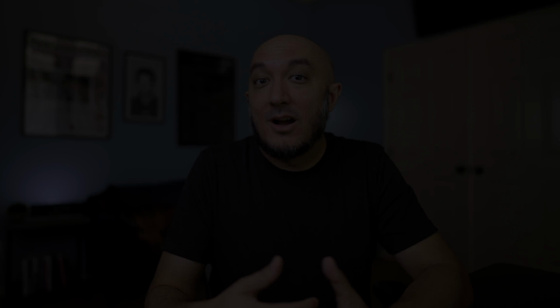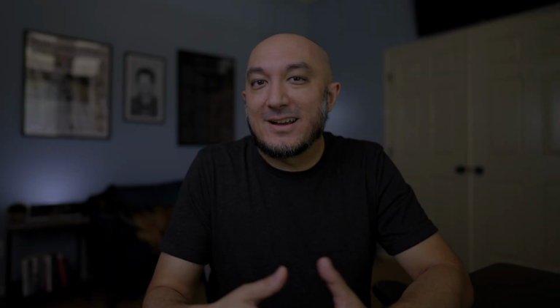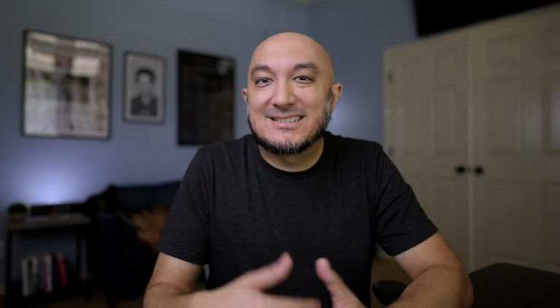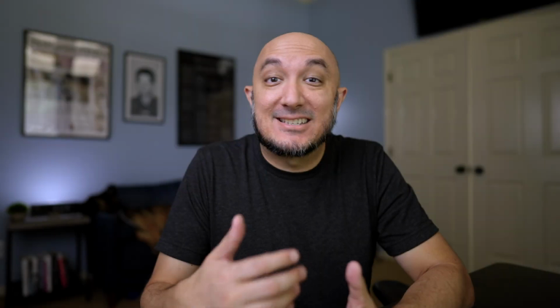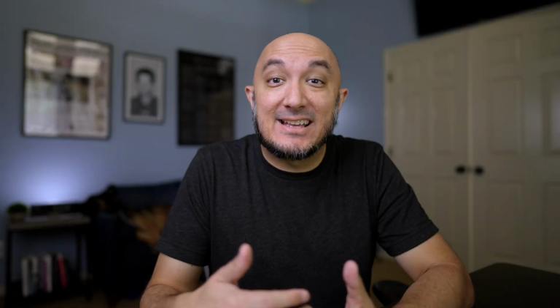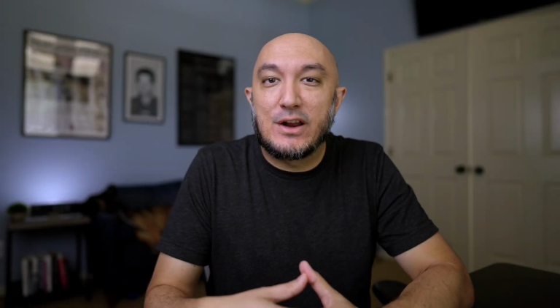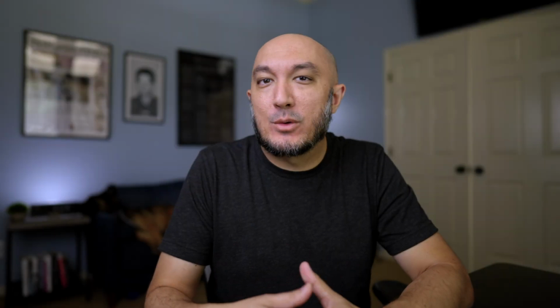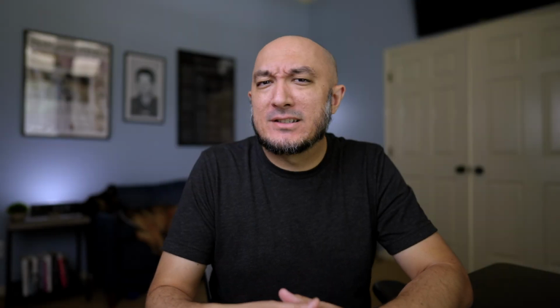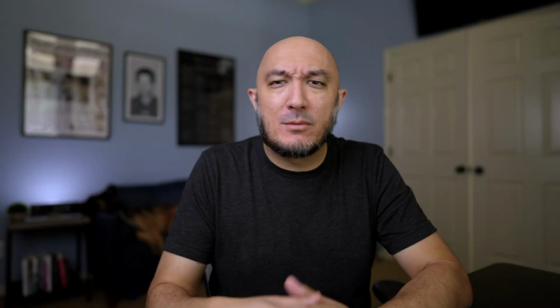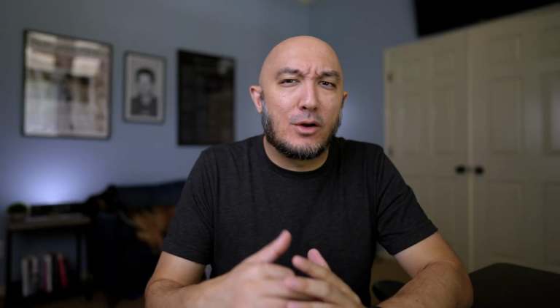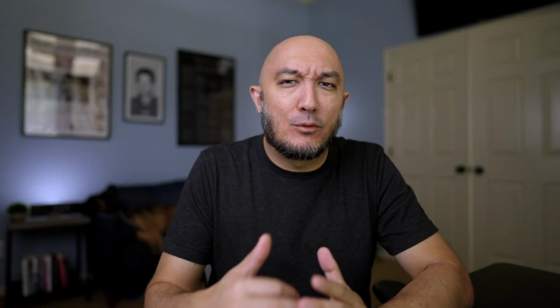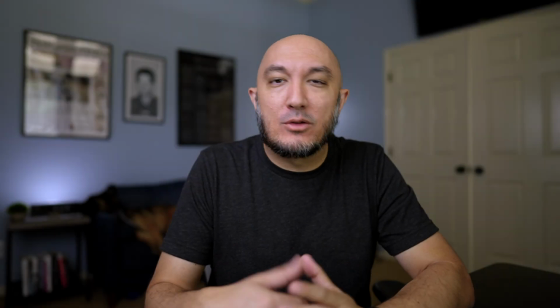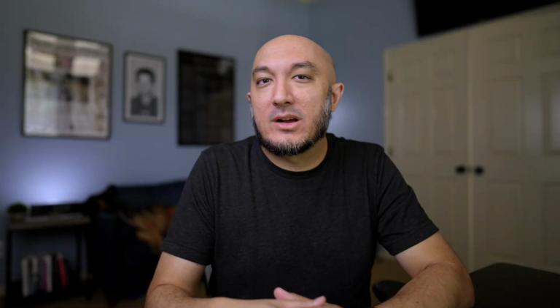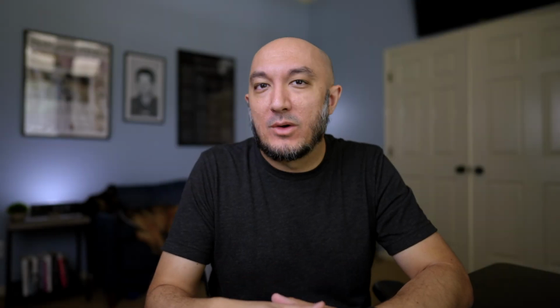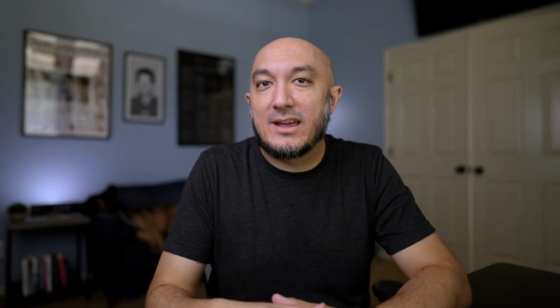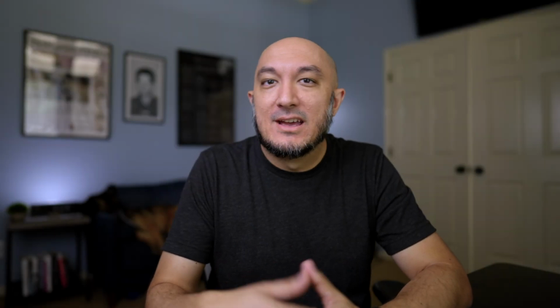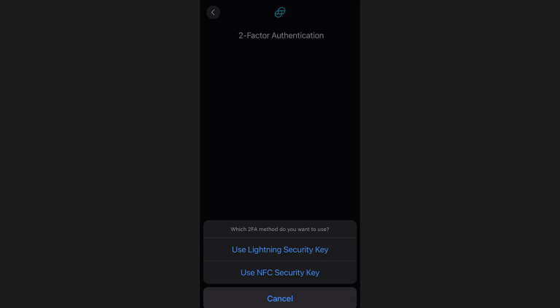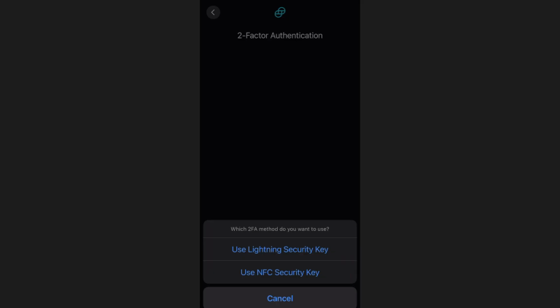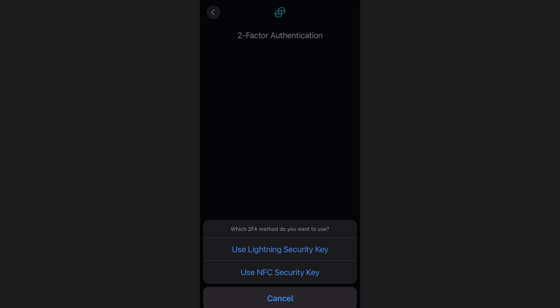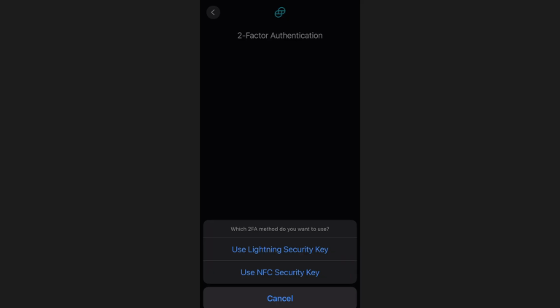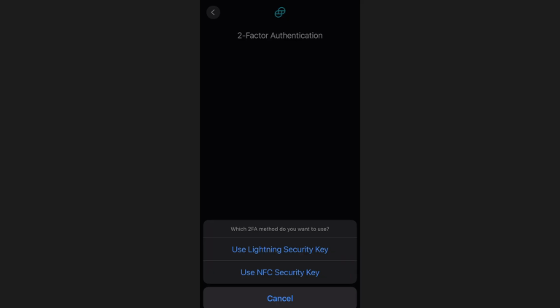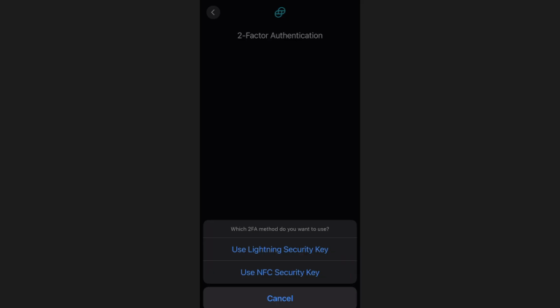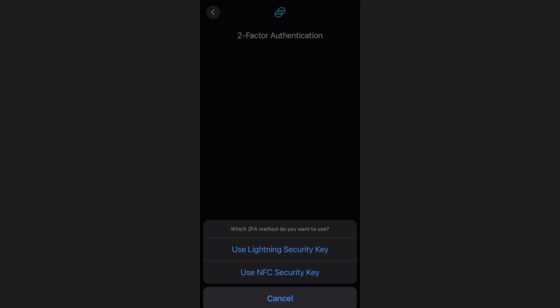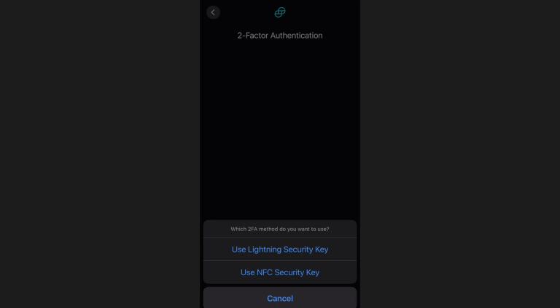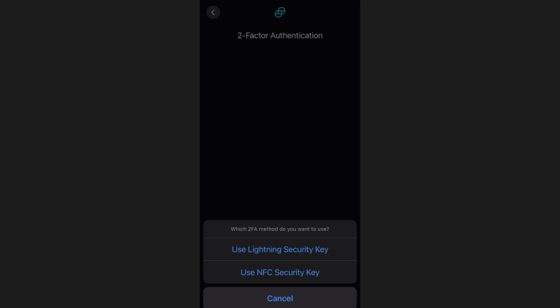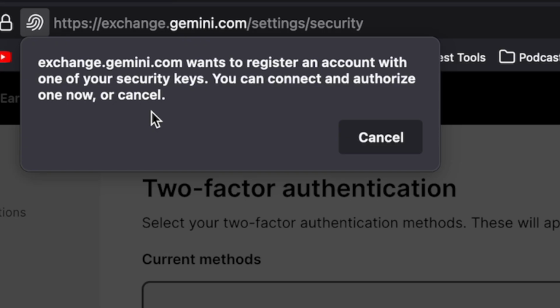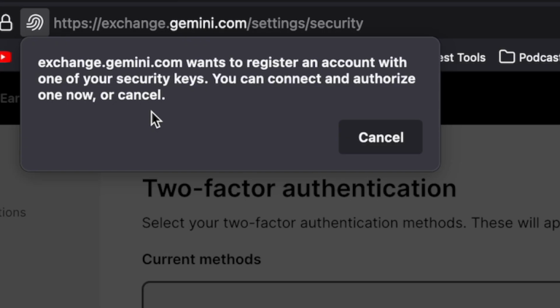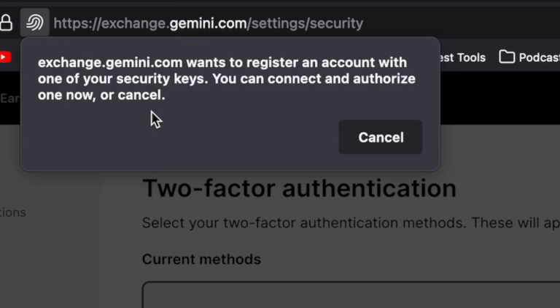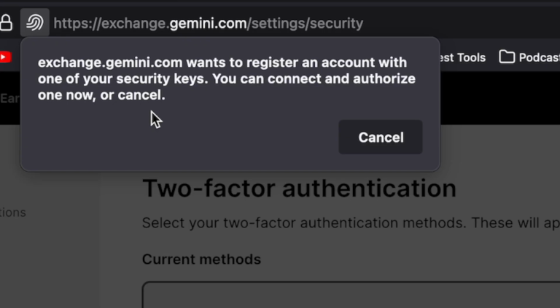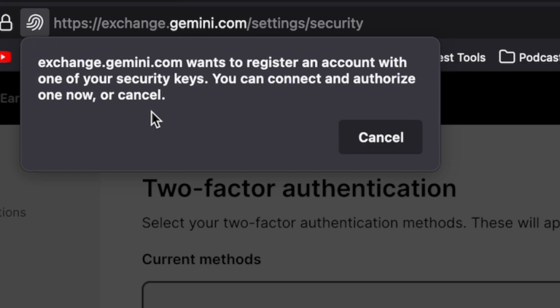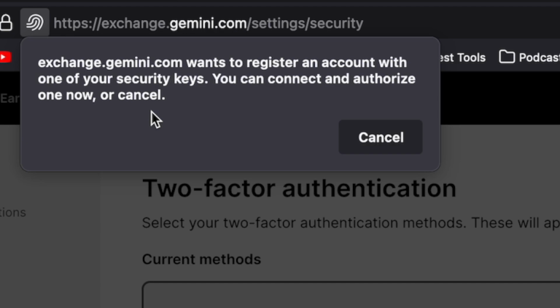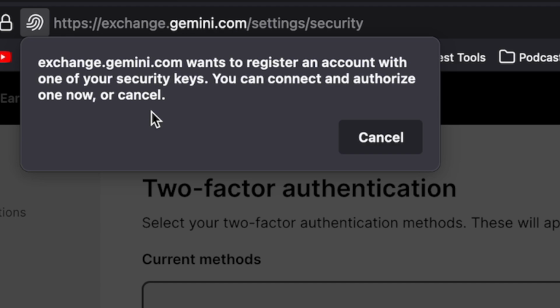All right, guys, in today's video, we're going to talk about a real quick way that you can lock down your Gemini account for extra security.